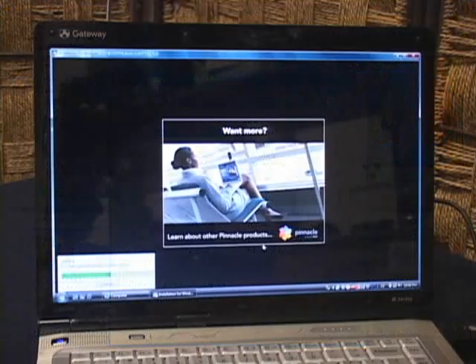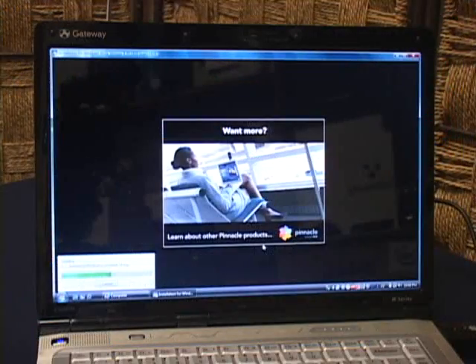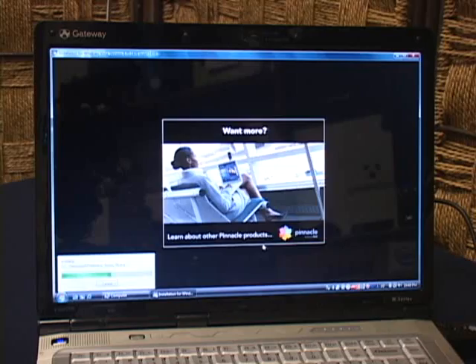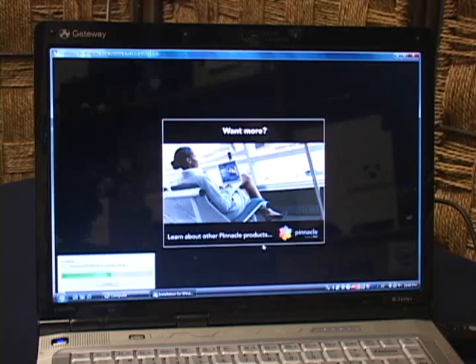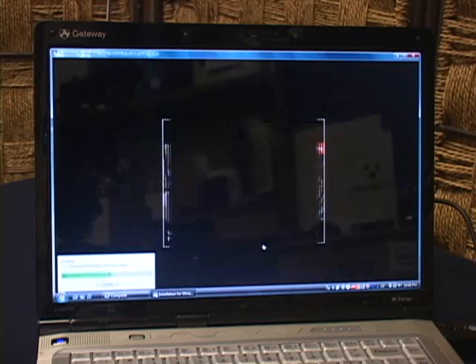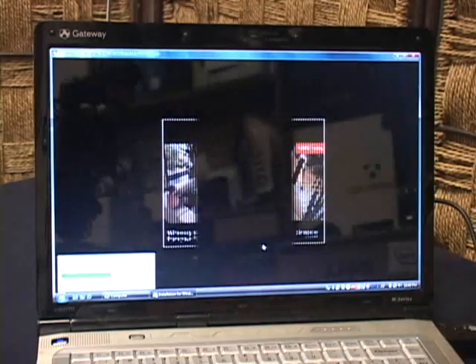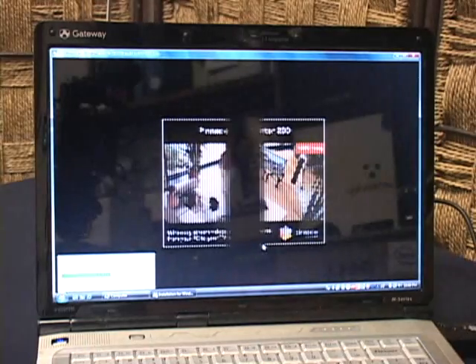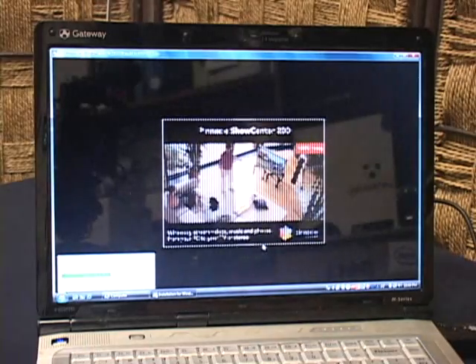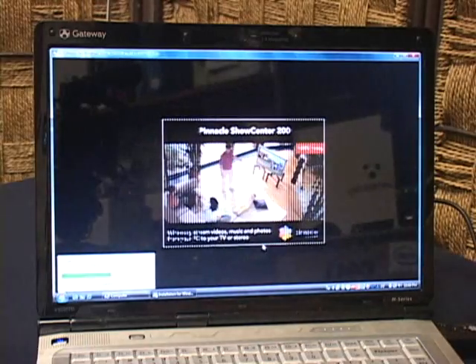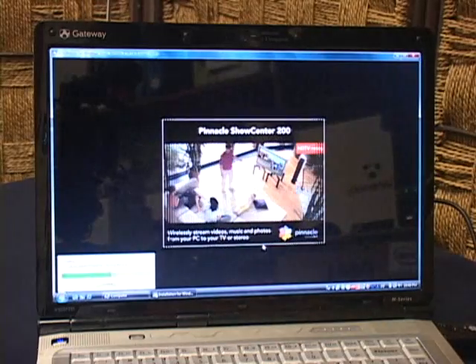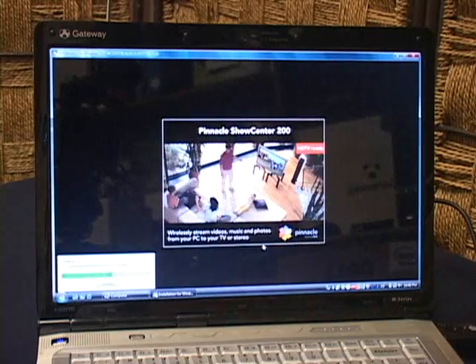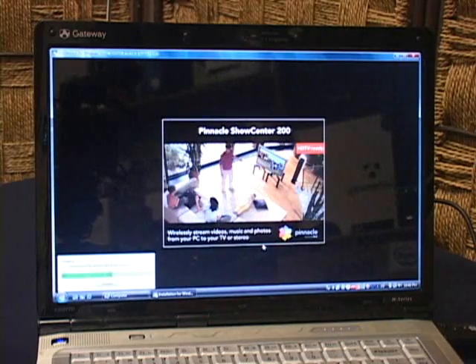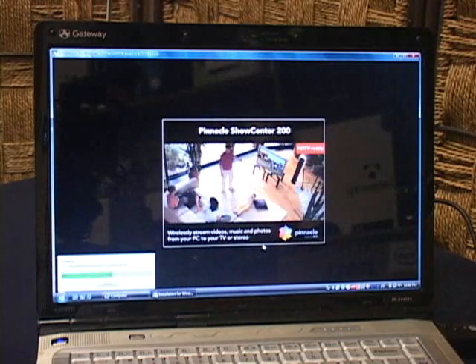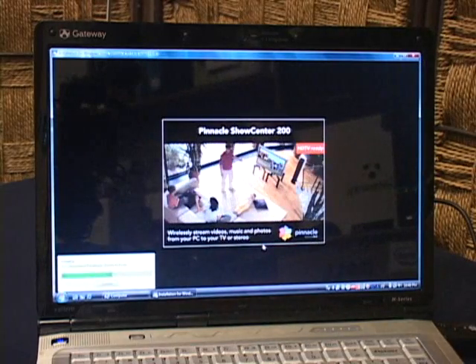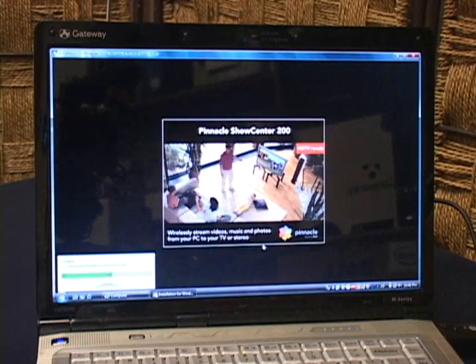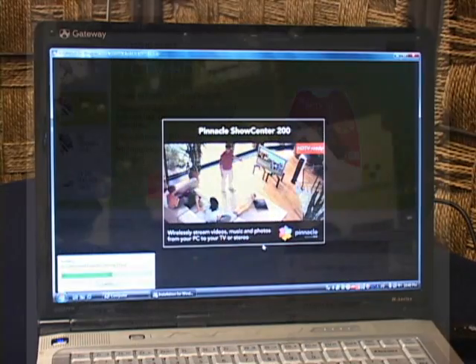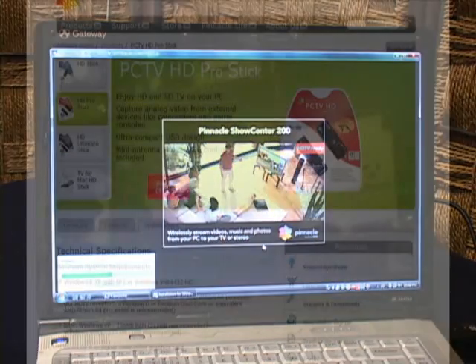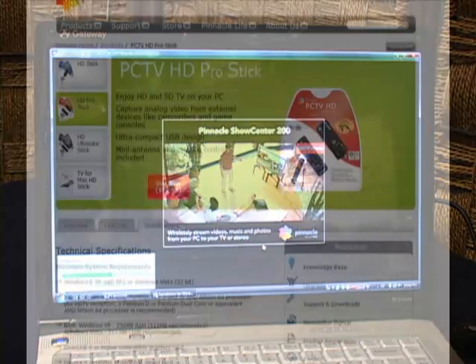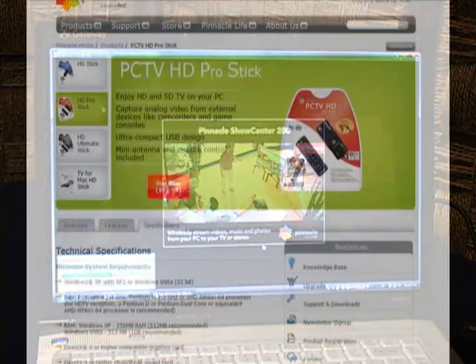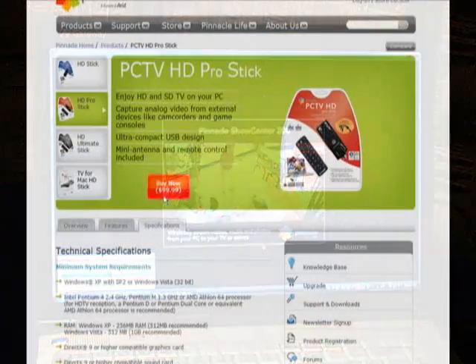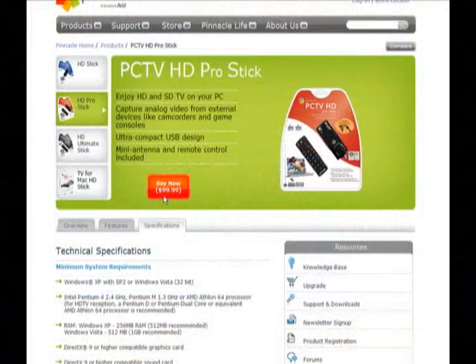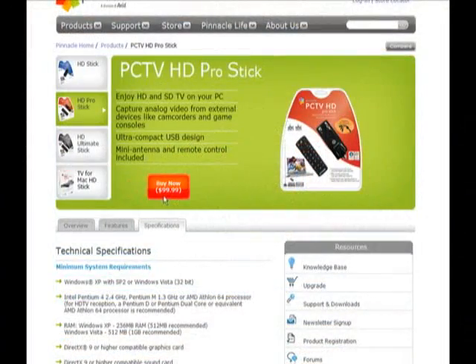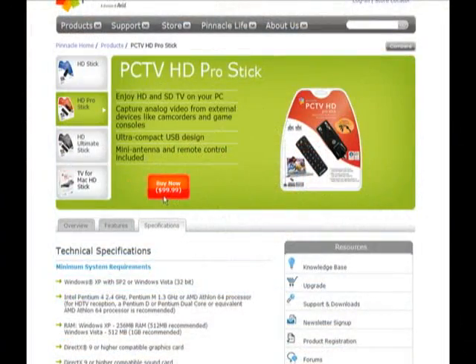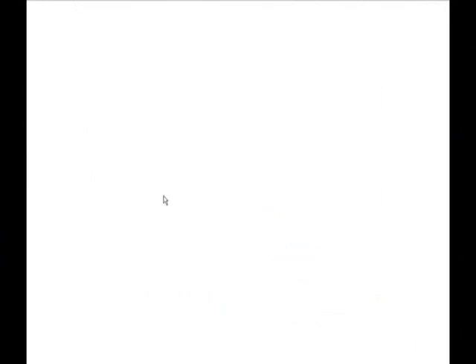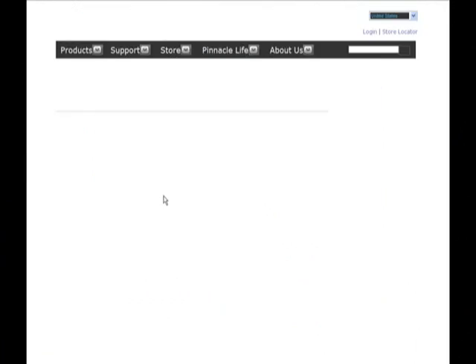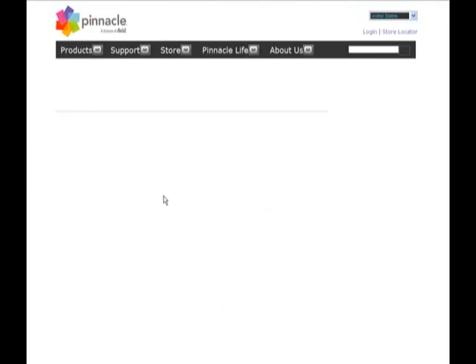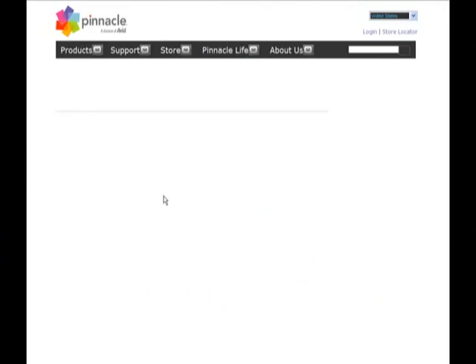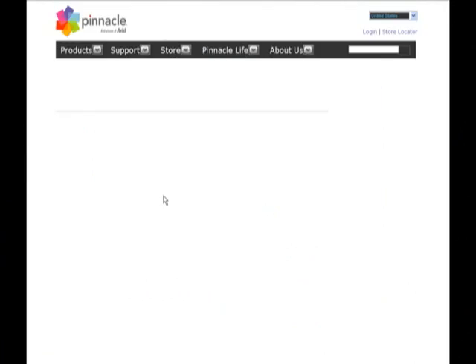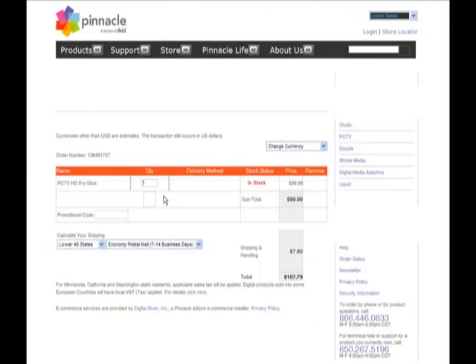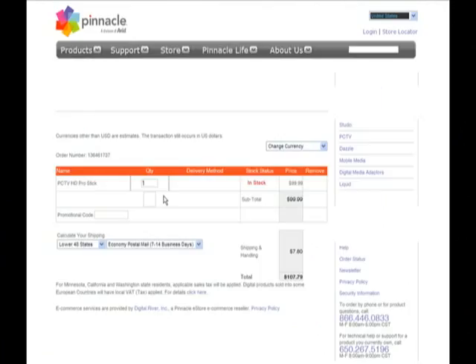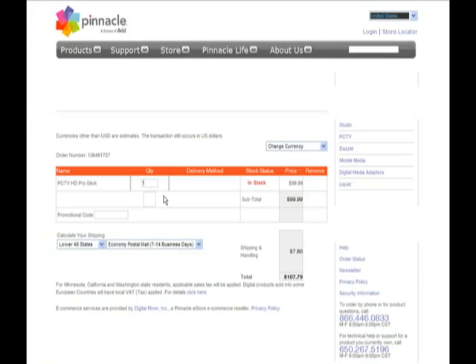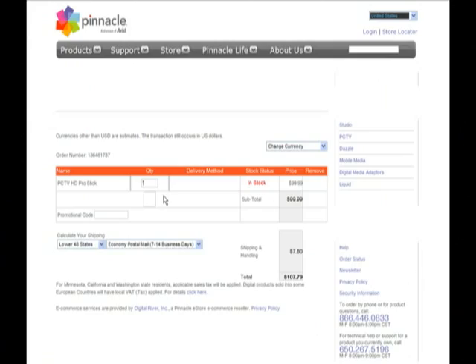The Pinnacle PCTV HD USB Pro Stick is available now online for between $80 and $100.